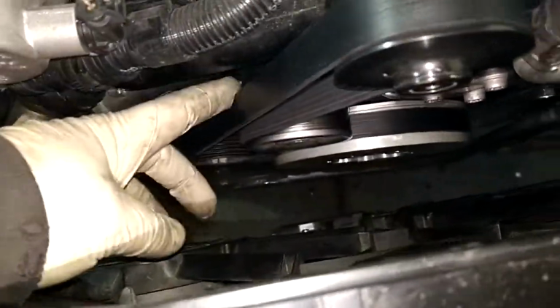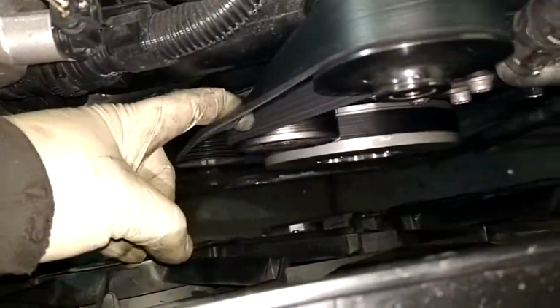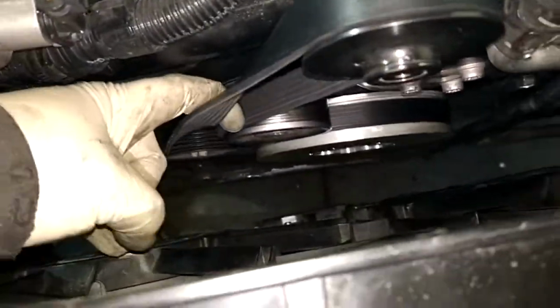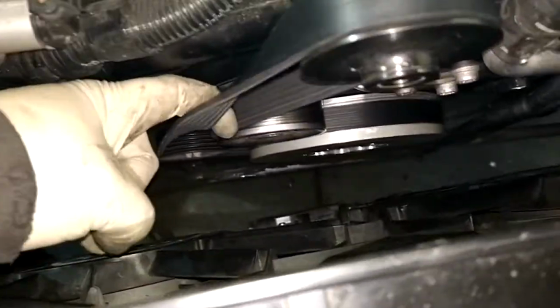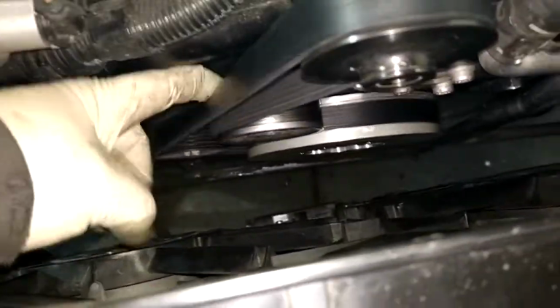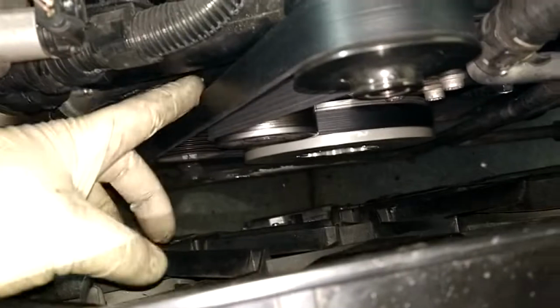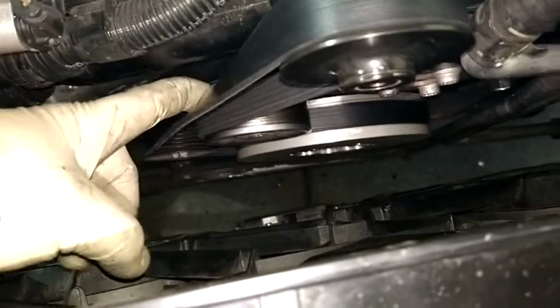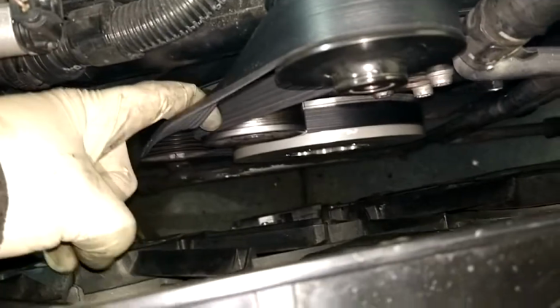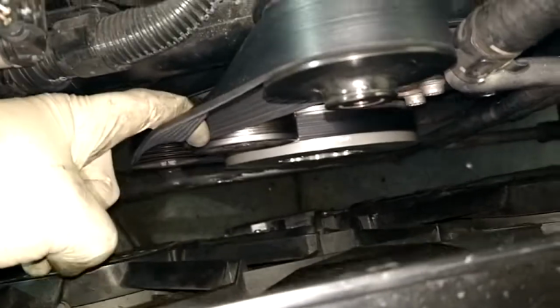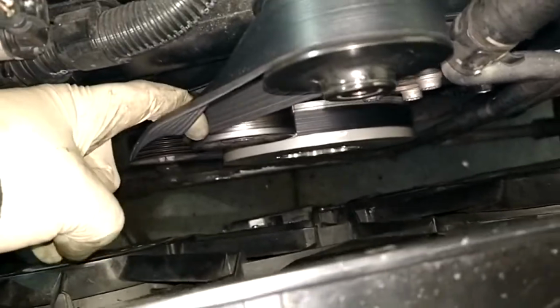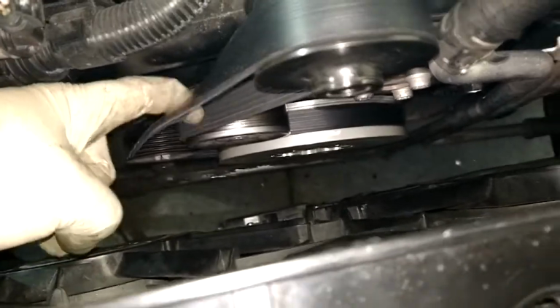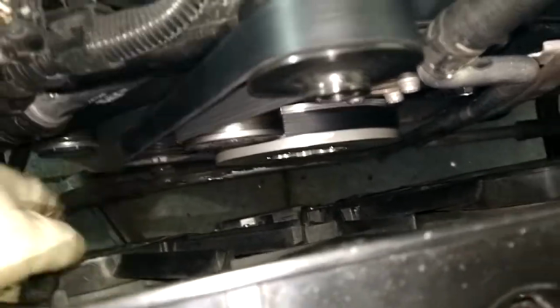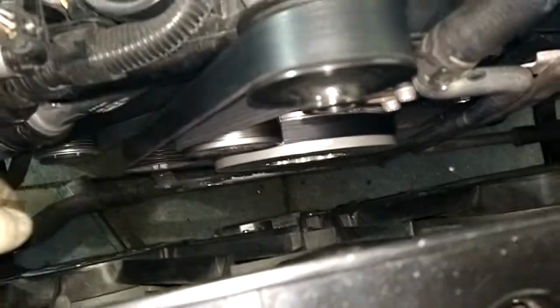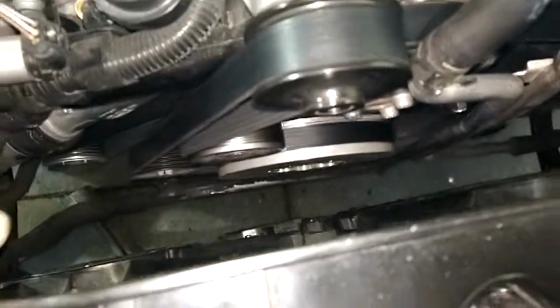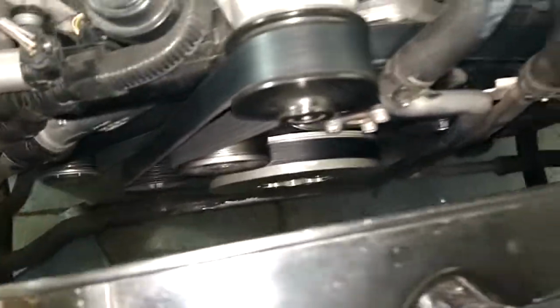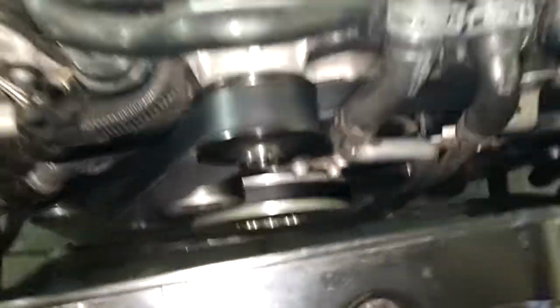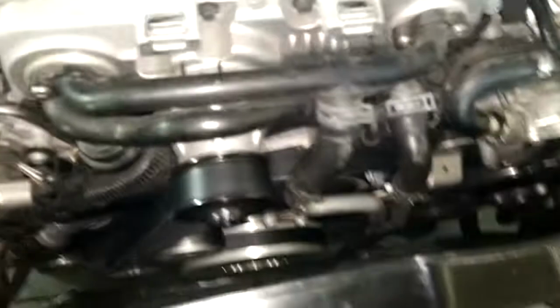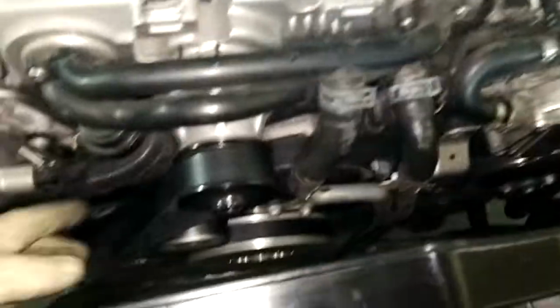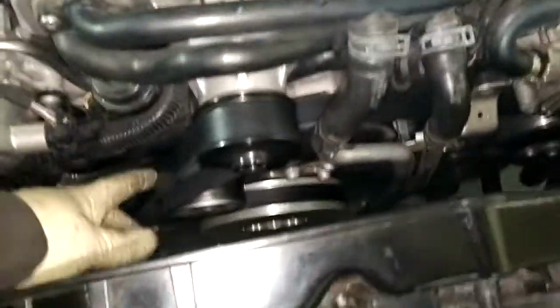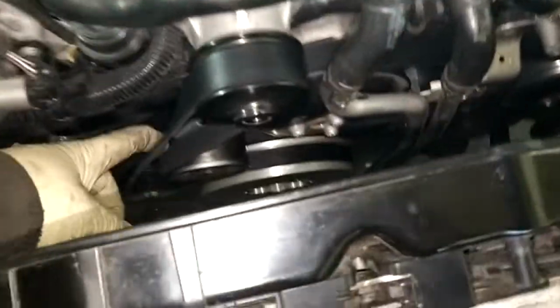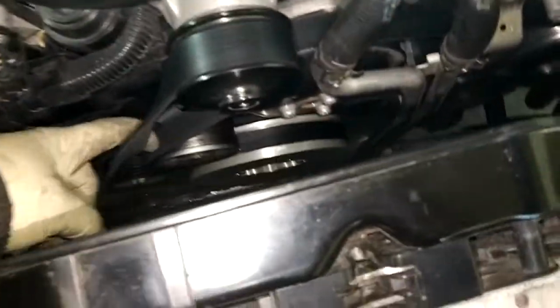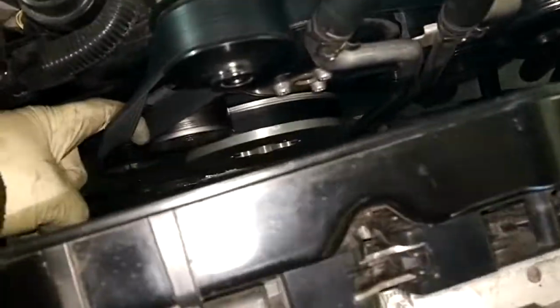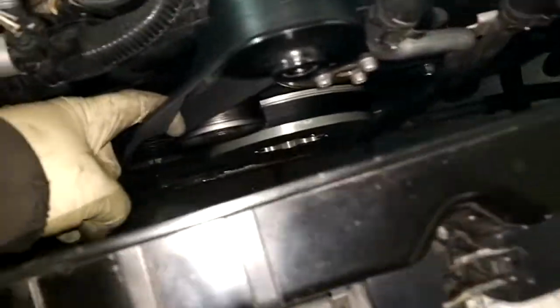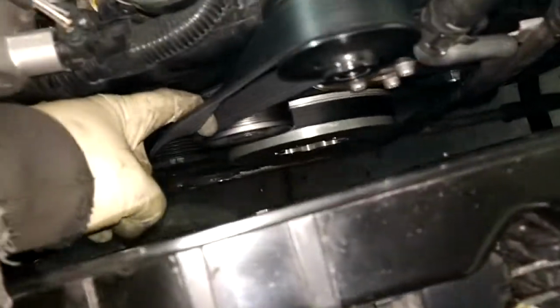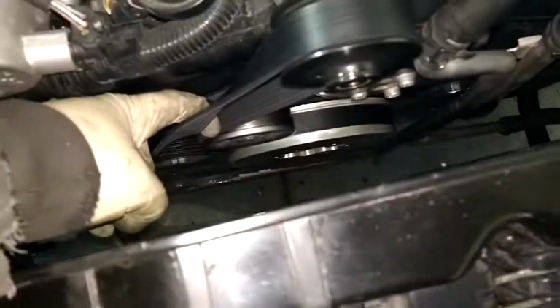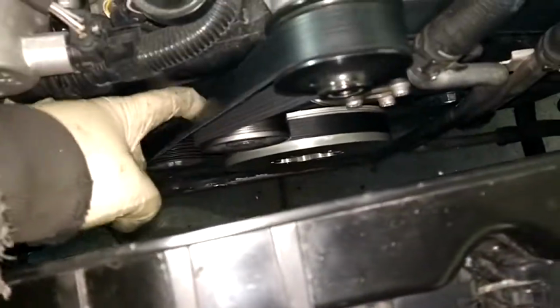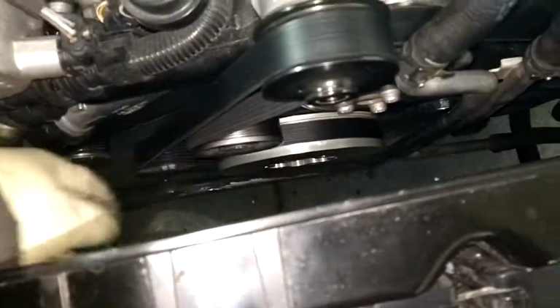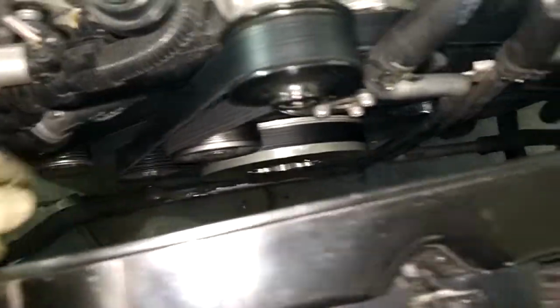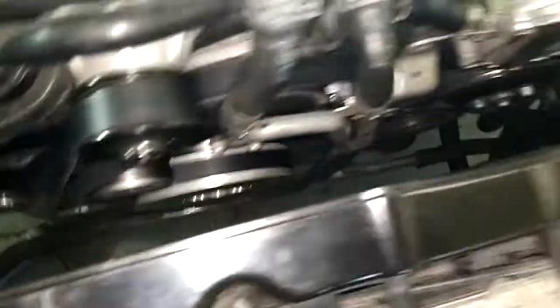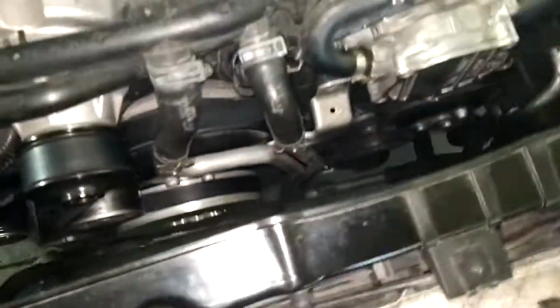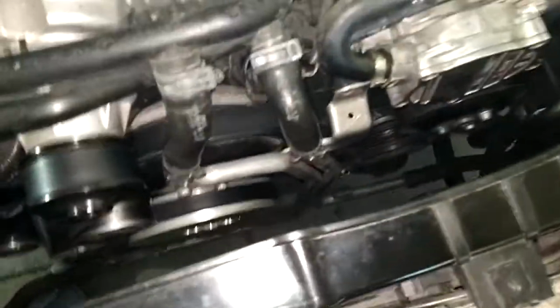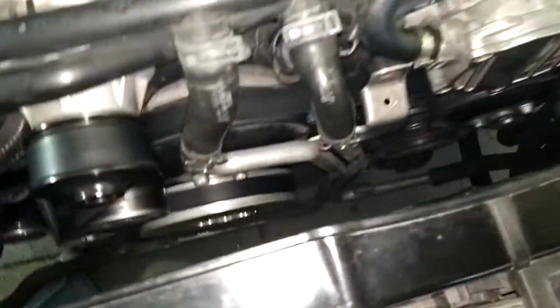This belt actually has — well, not slack — but like you should be able to turn it 90 degrees.